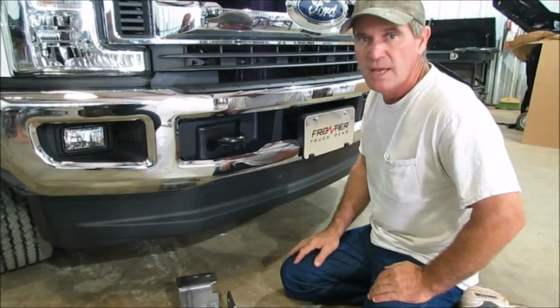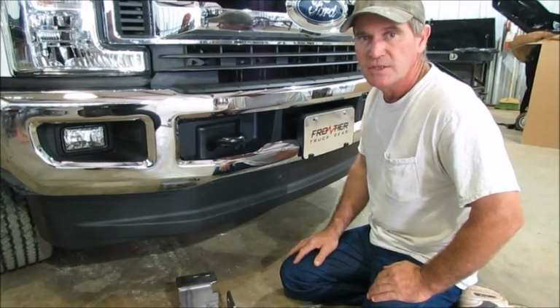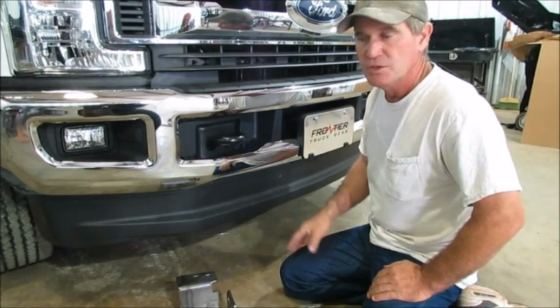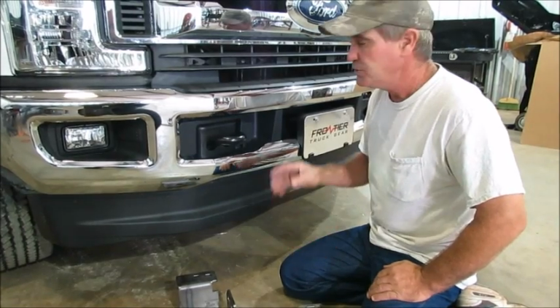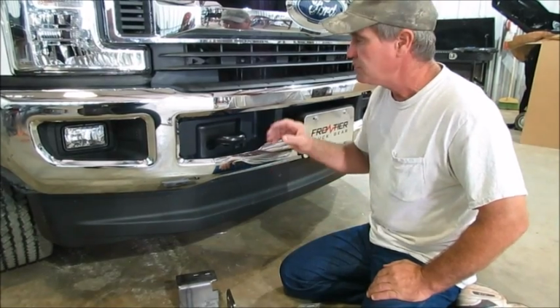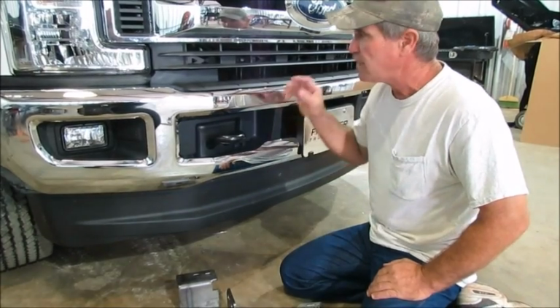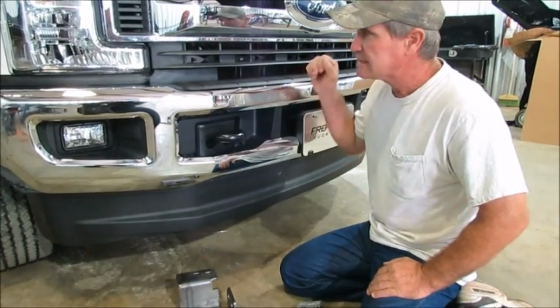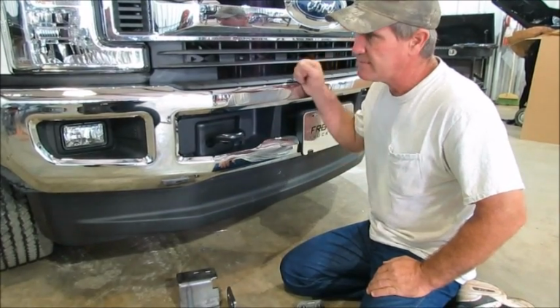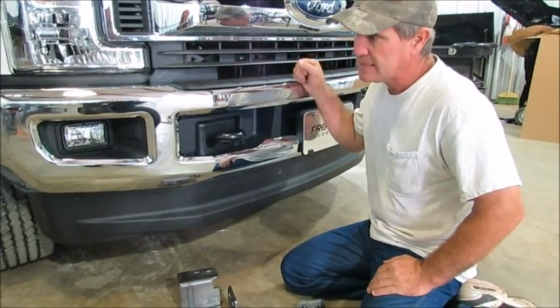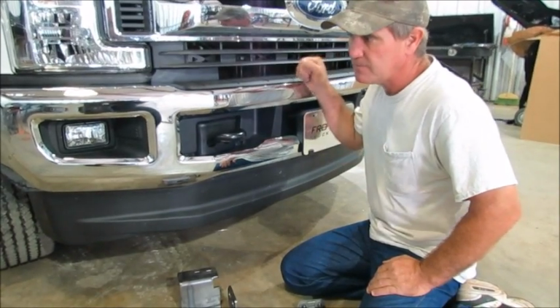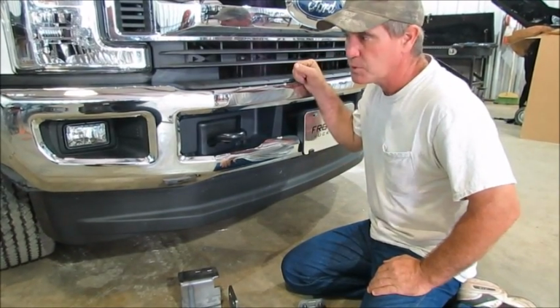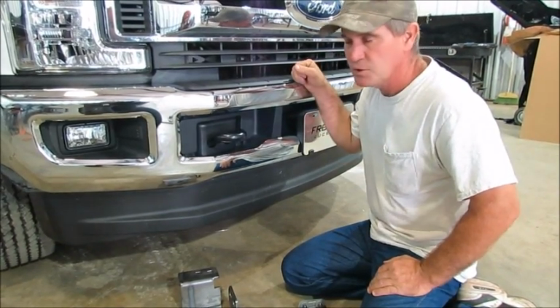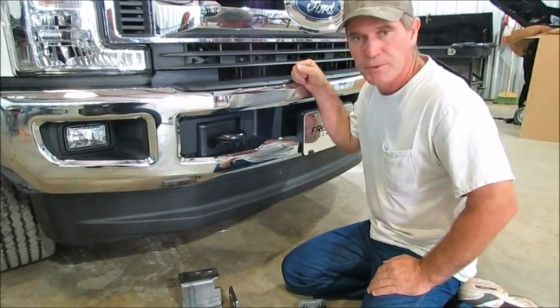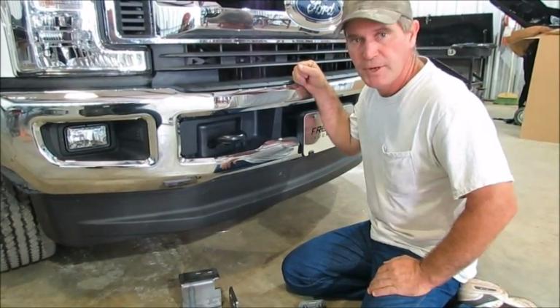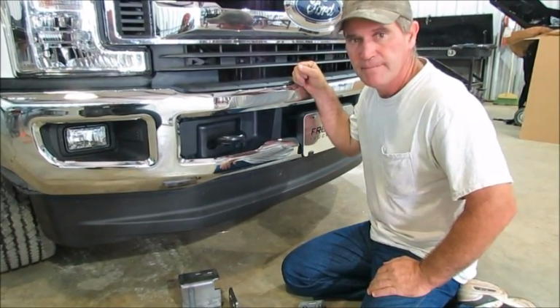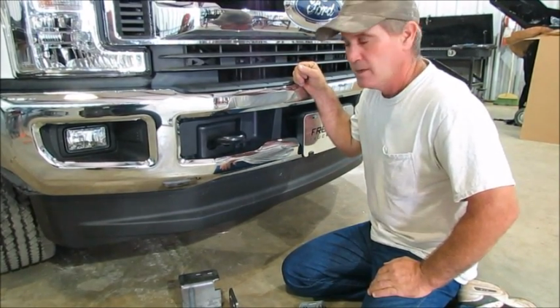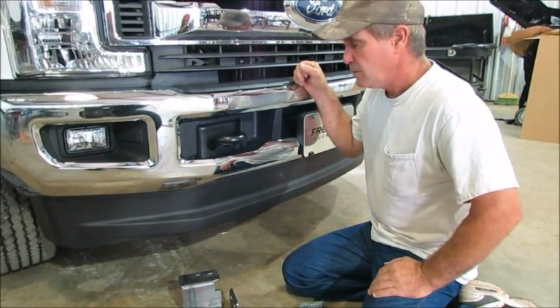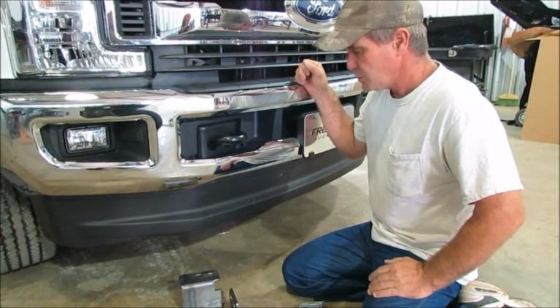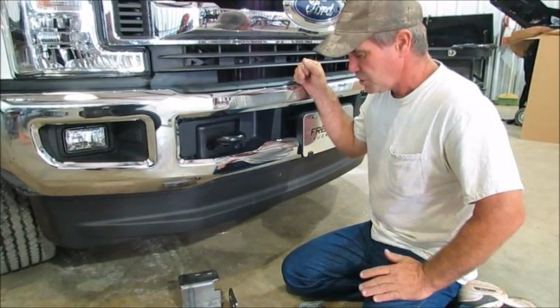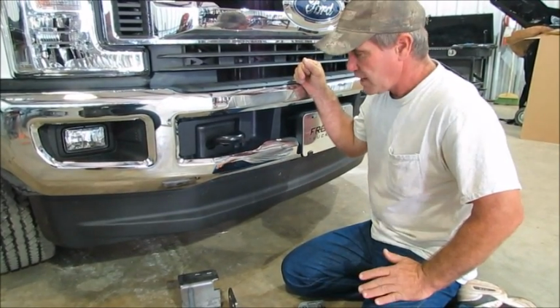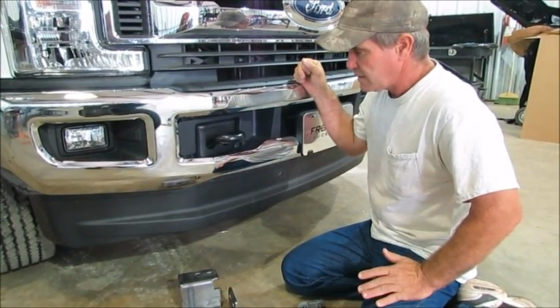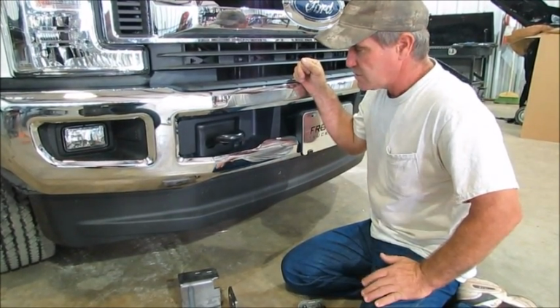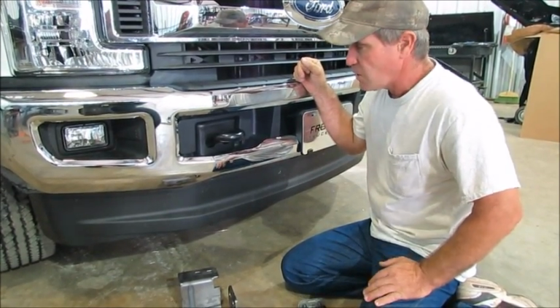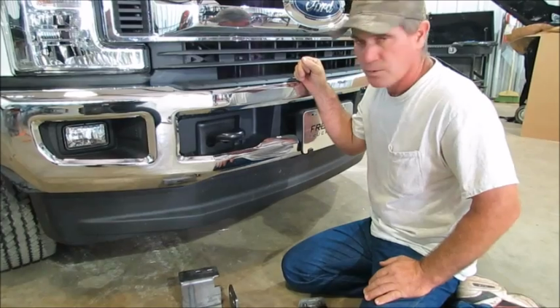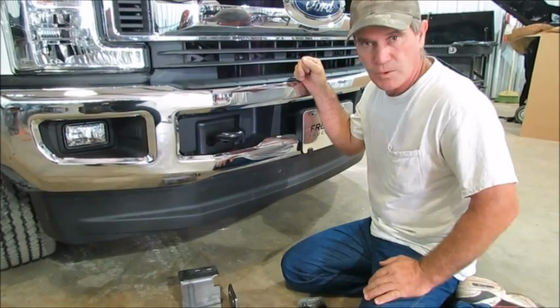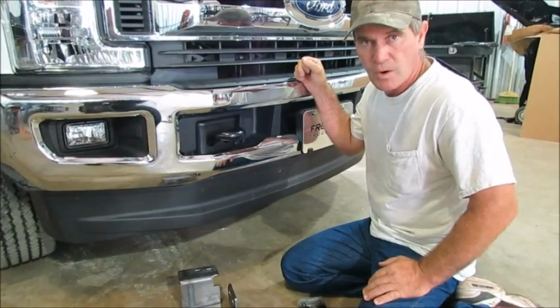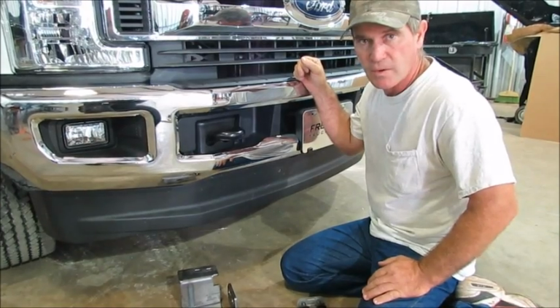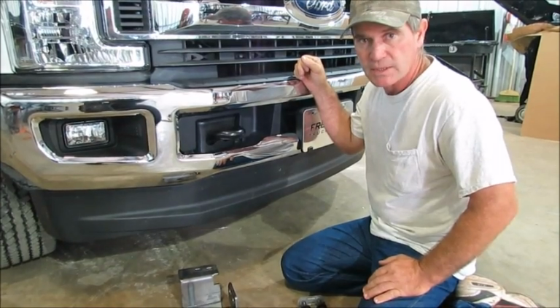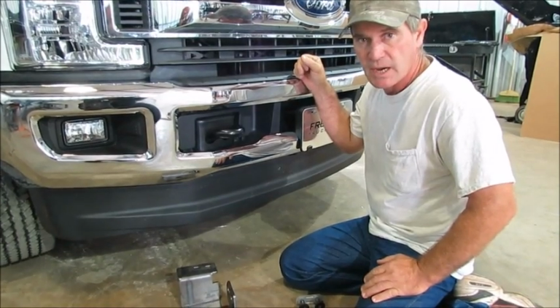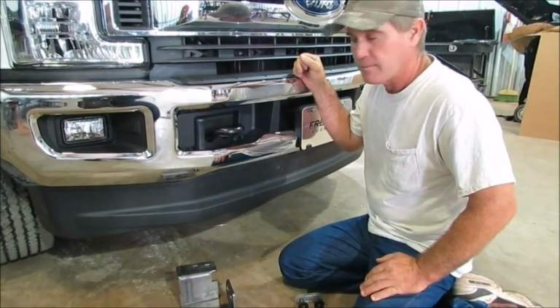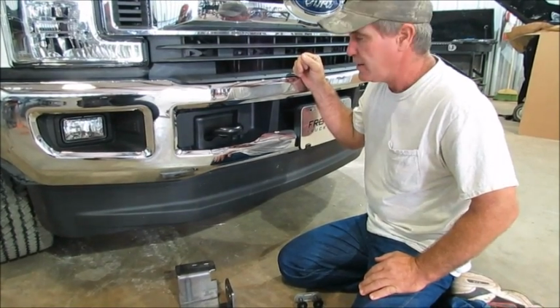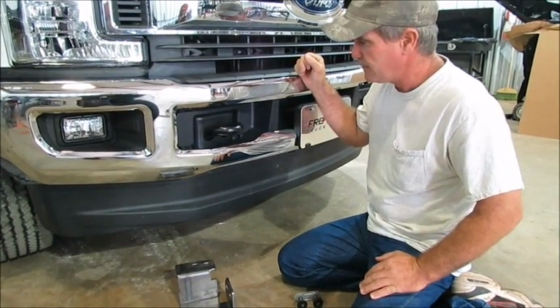This is the new 2017 Ford Super Duty. We're going to show you how to install the grill guard on this truck right here.